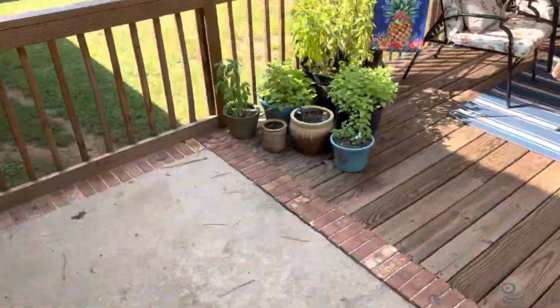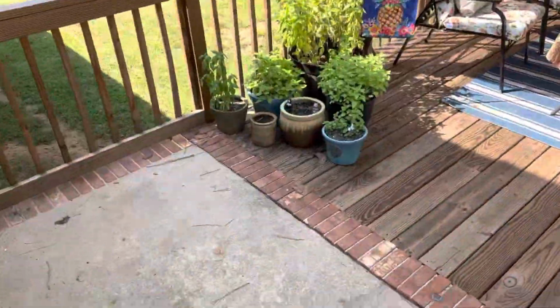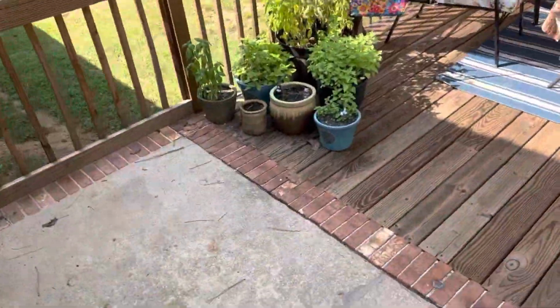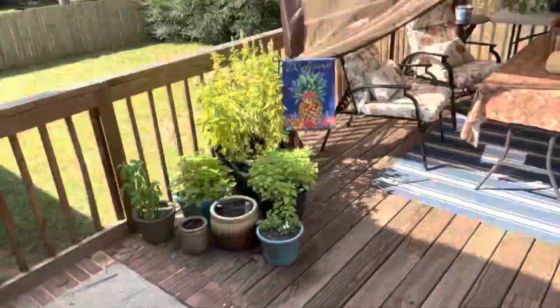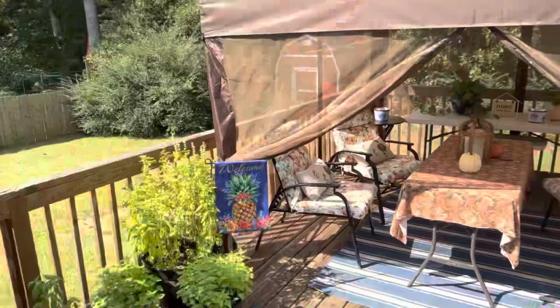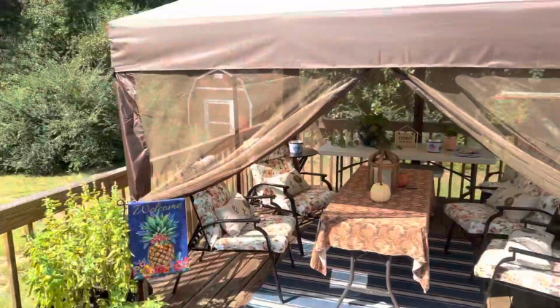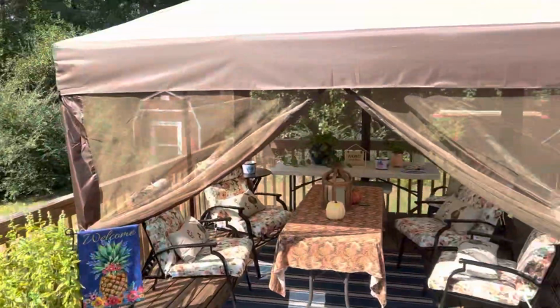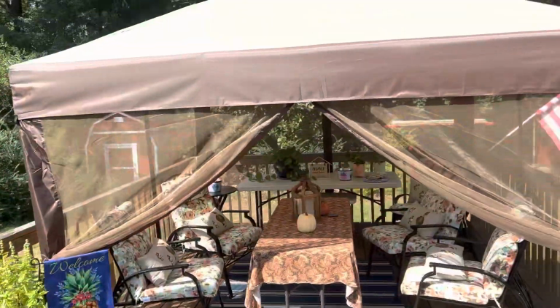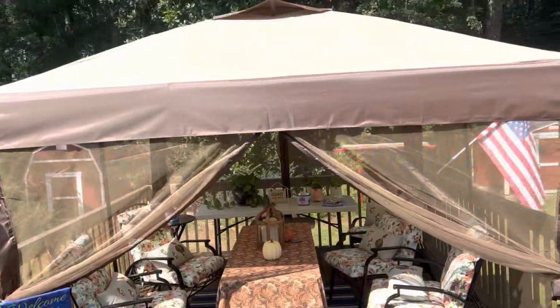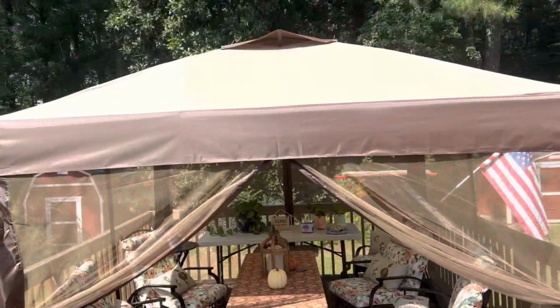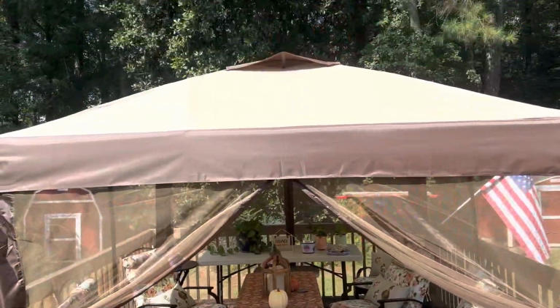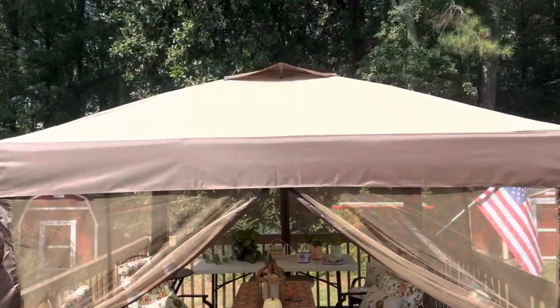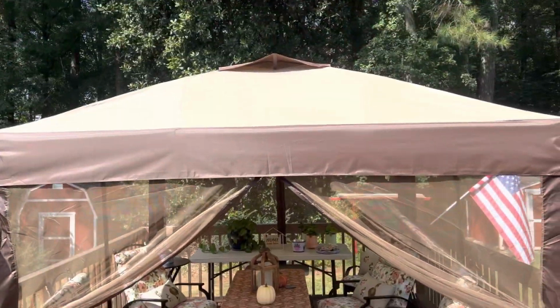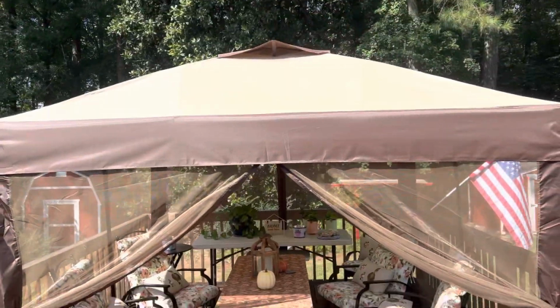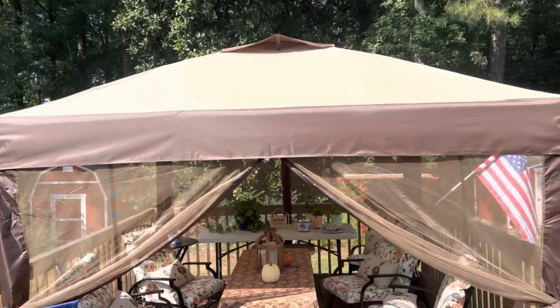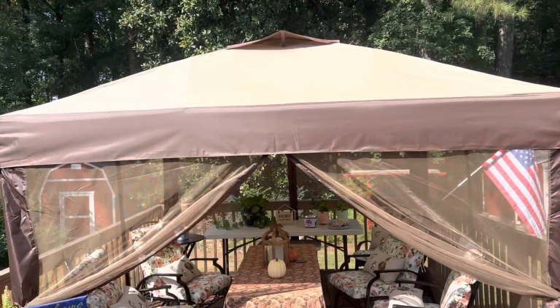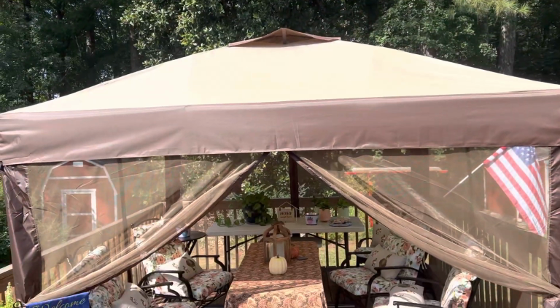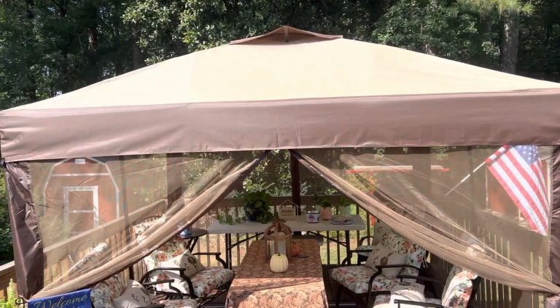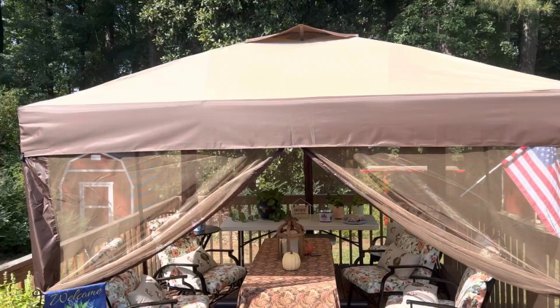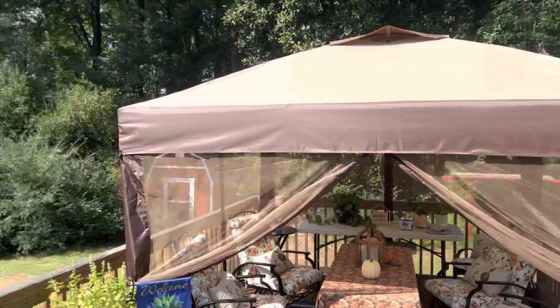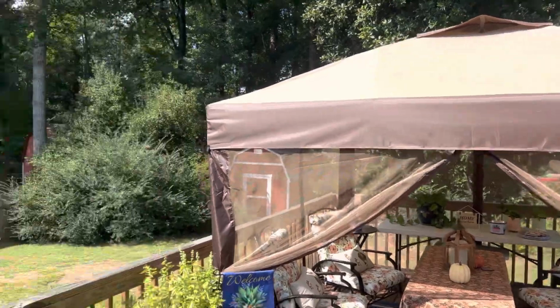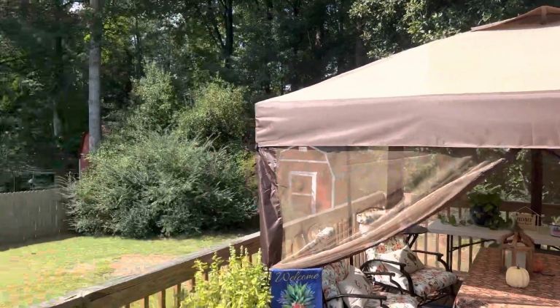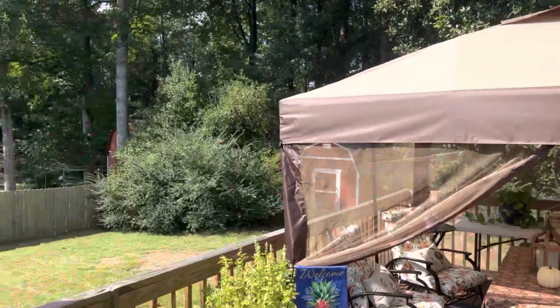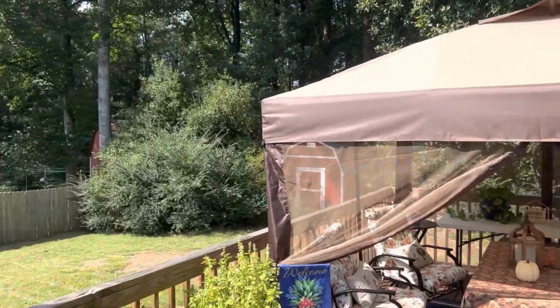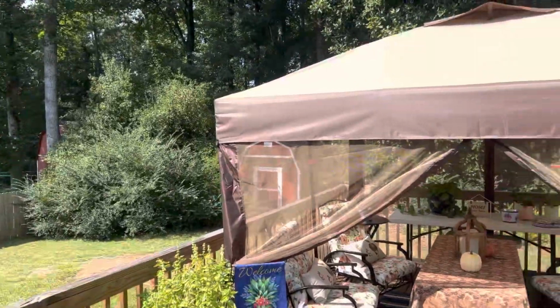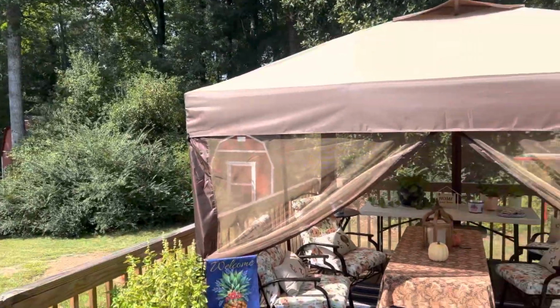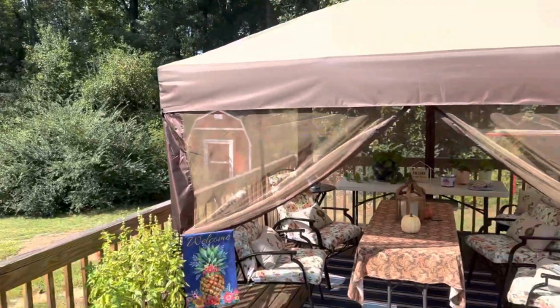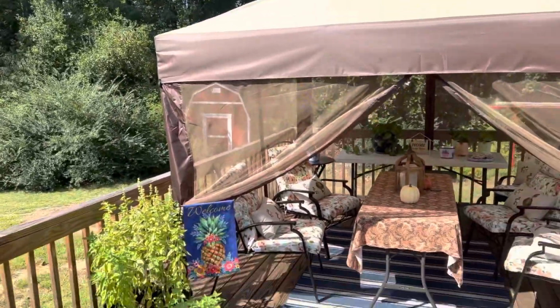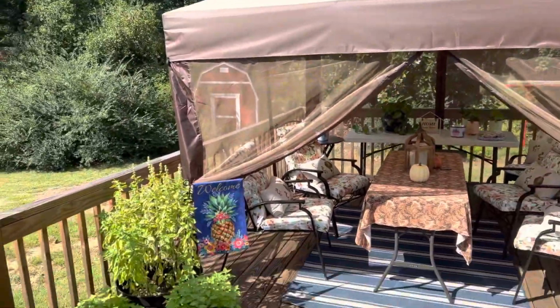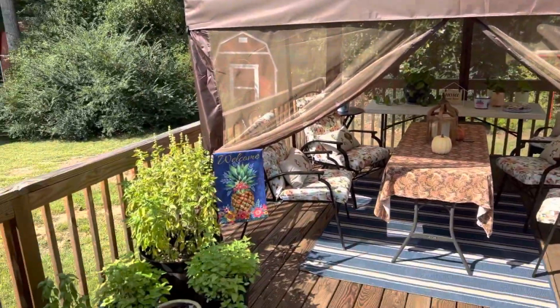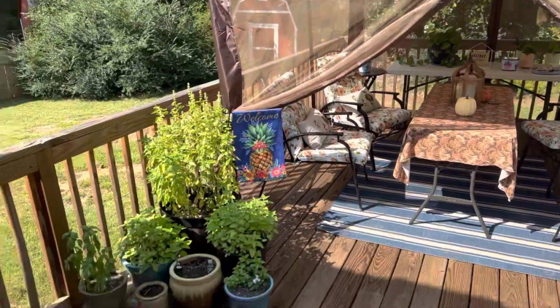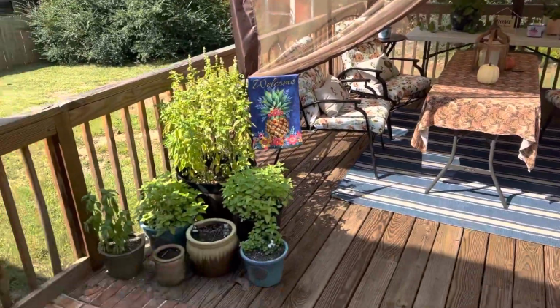So I wanted to show you the brand new gazebo. The gazebo is really cool.